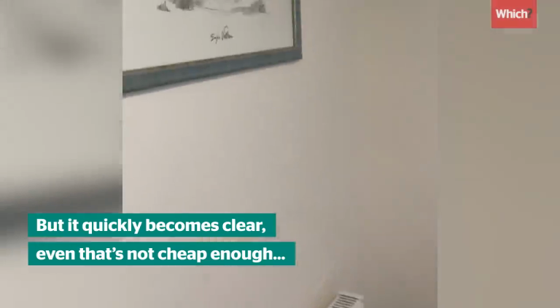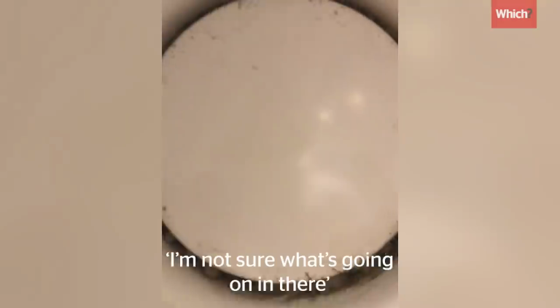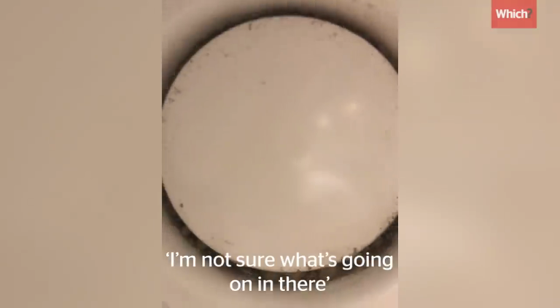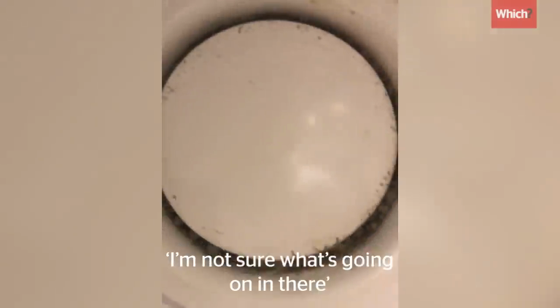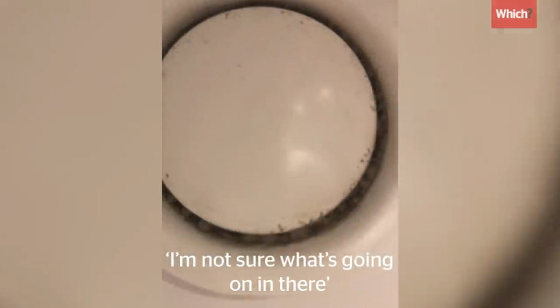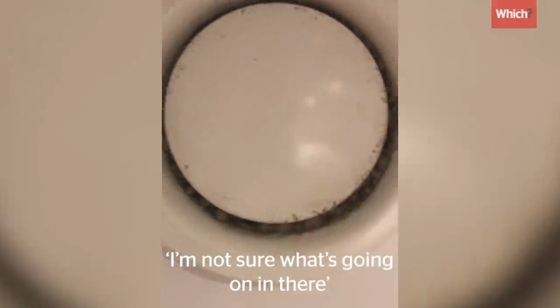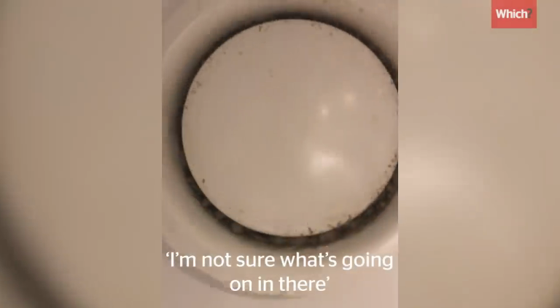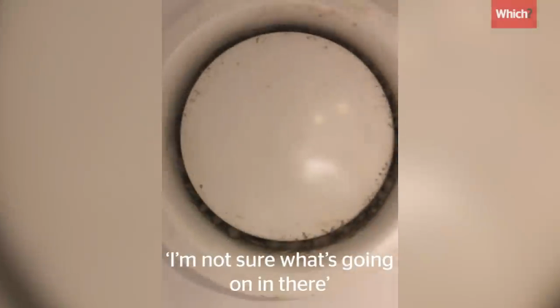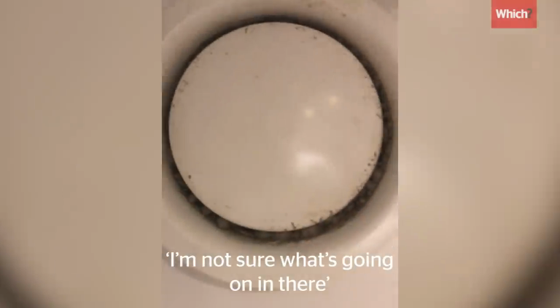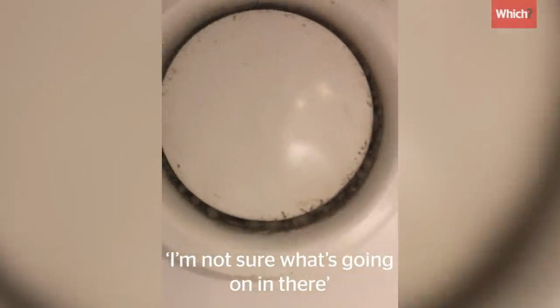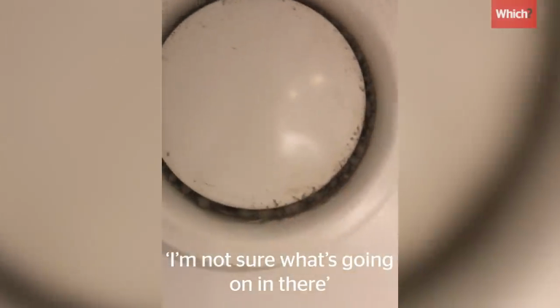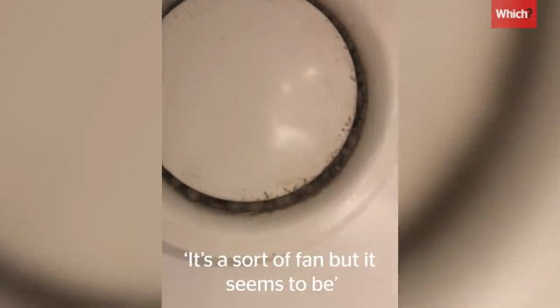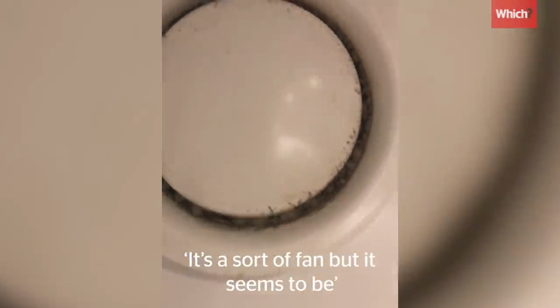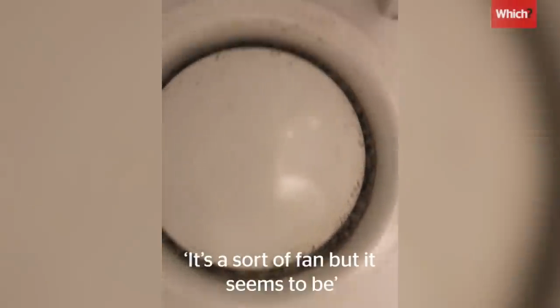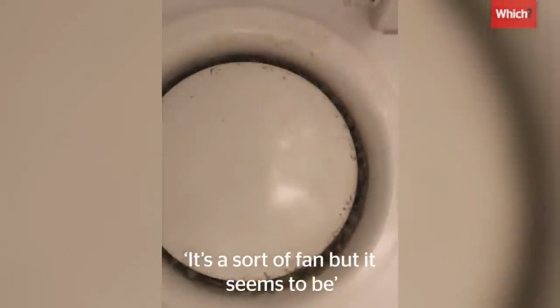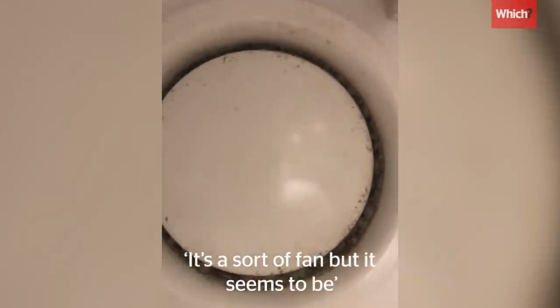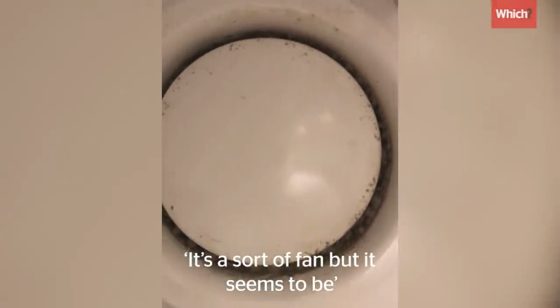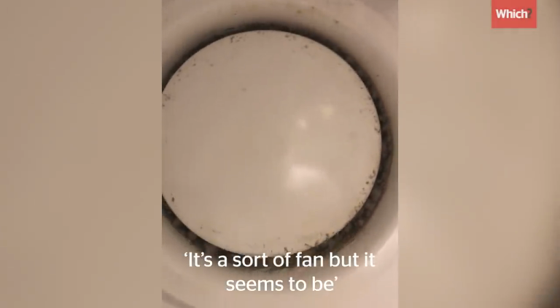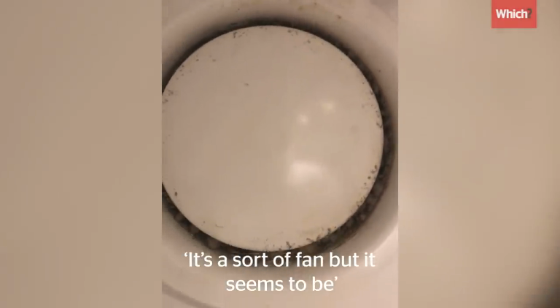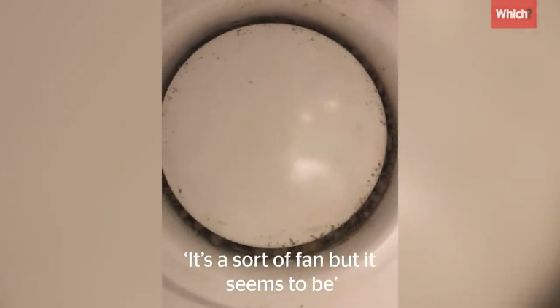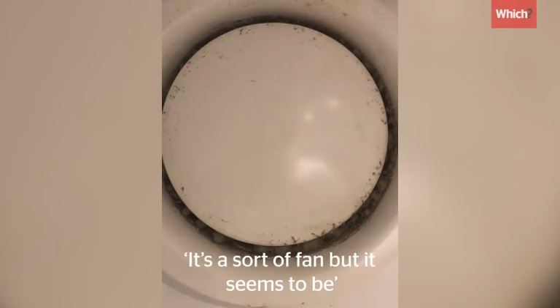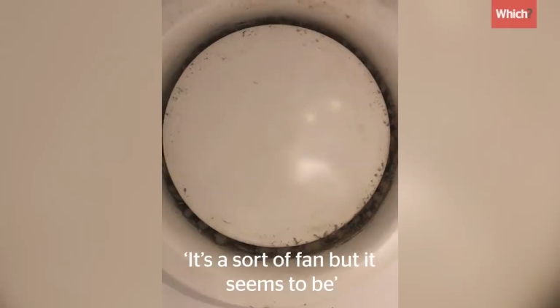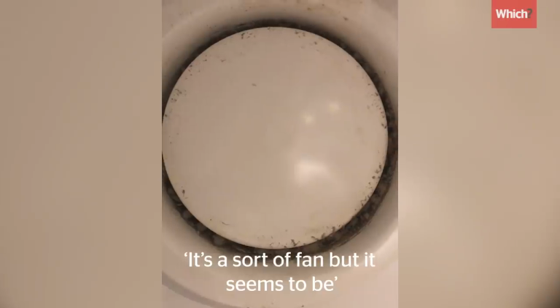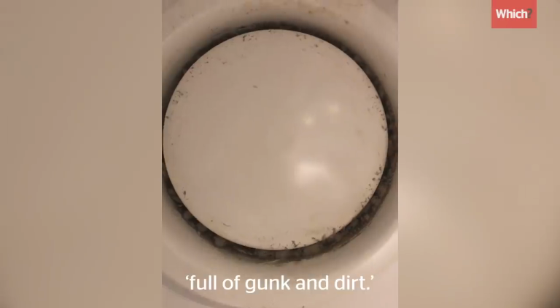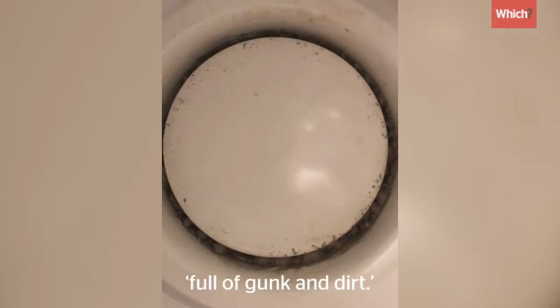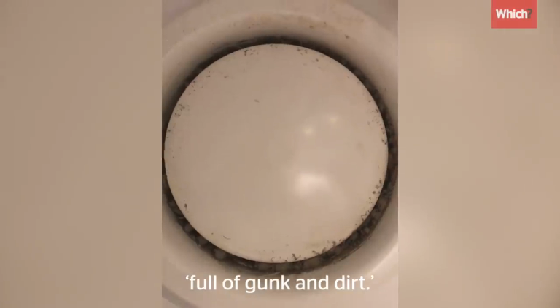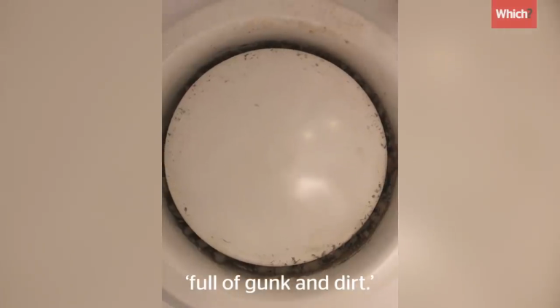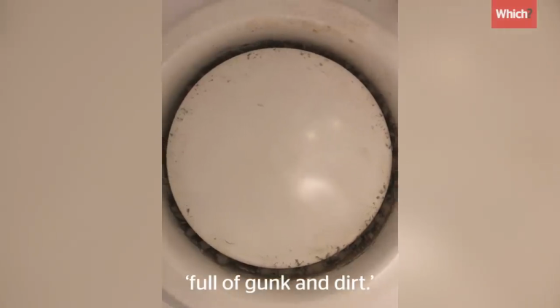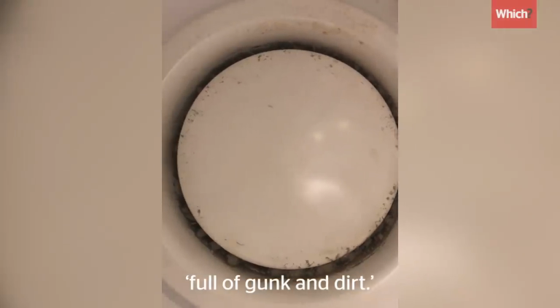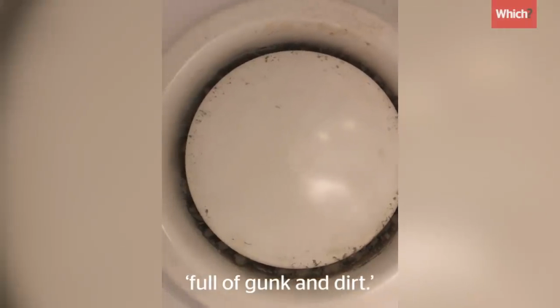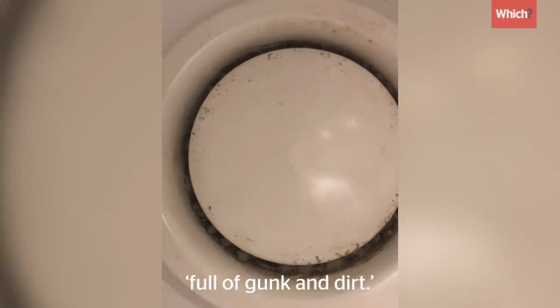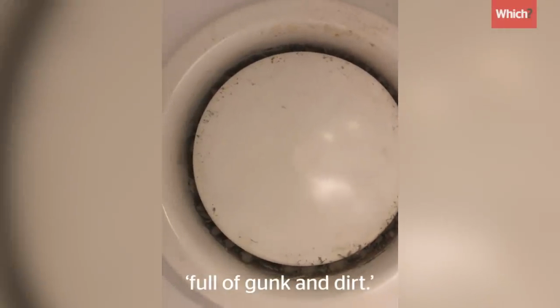I'm not sure what's going on in there. It's a kind of fan, but it seems to be just full of gunk and dirt.